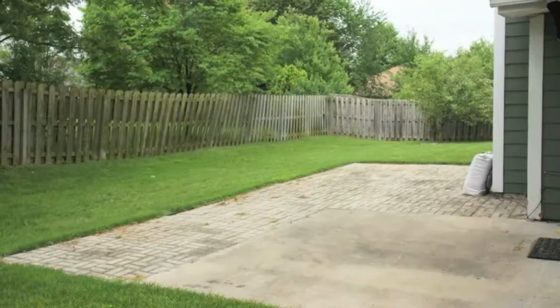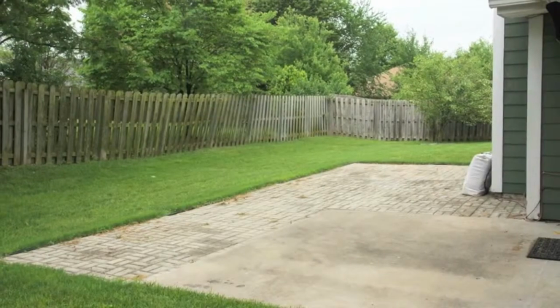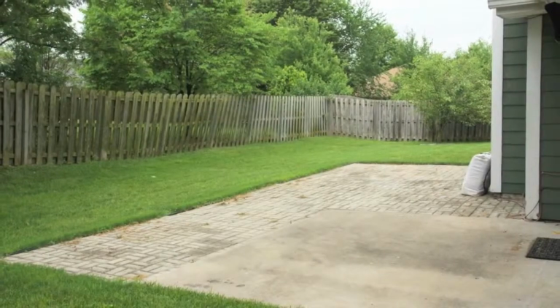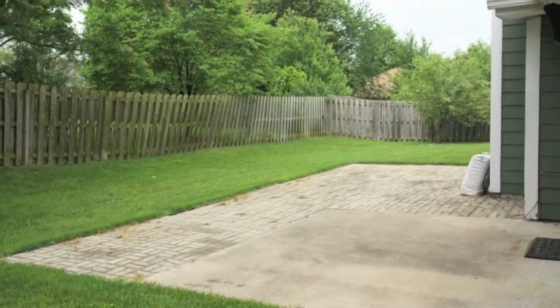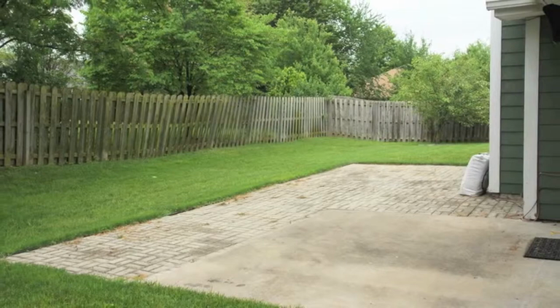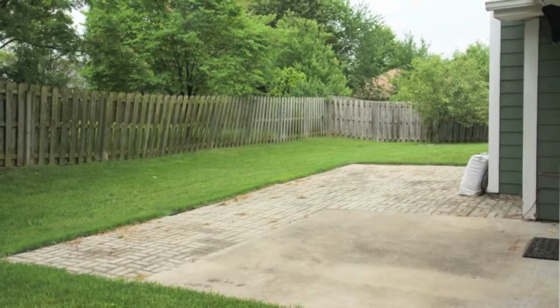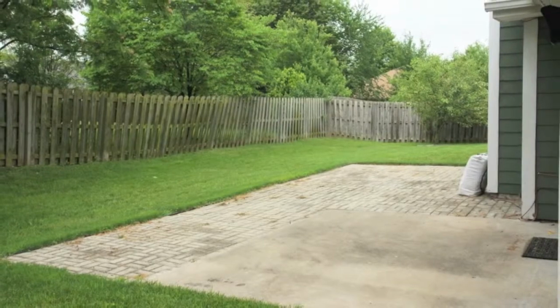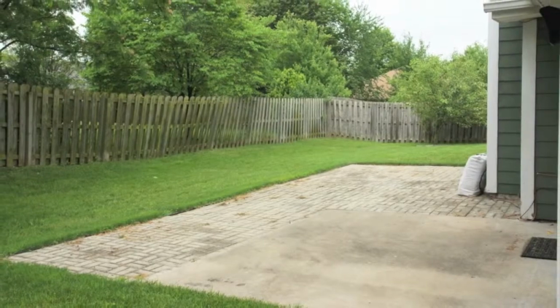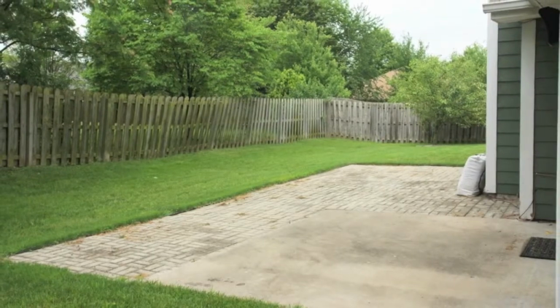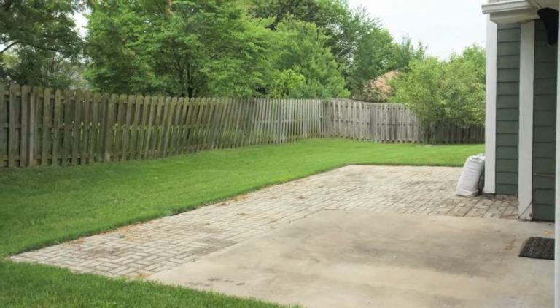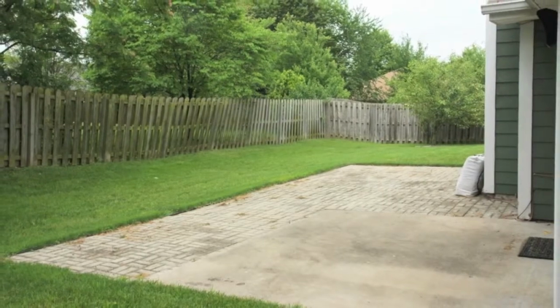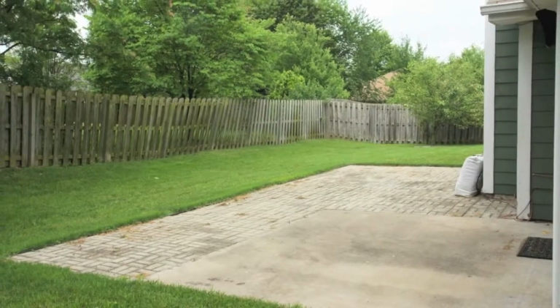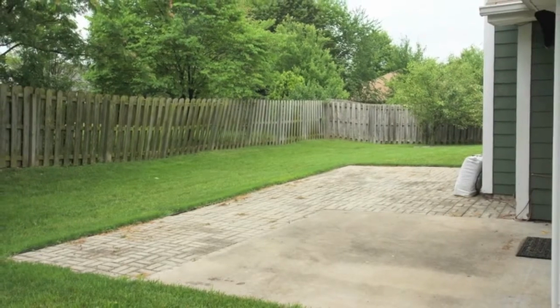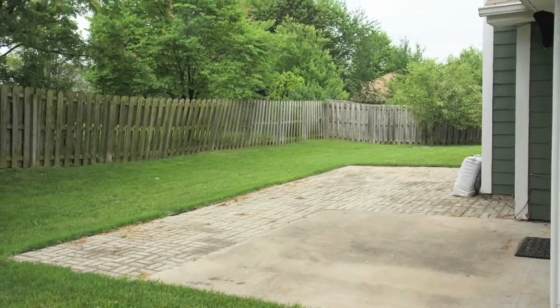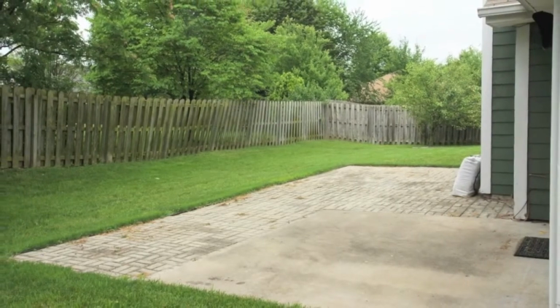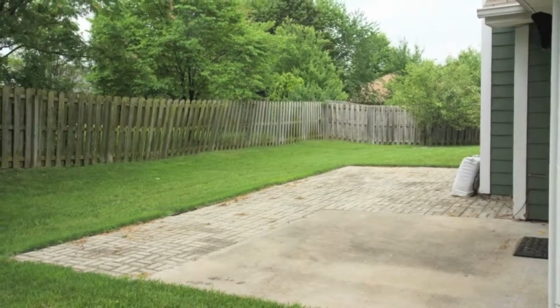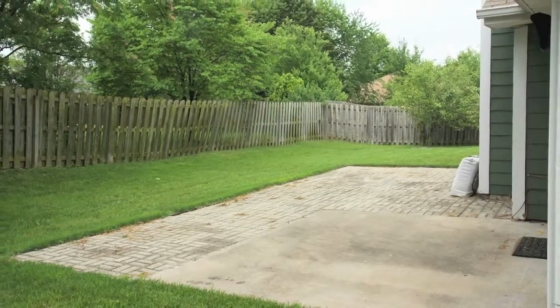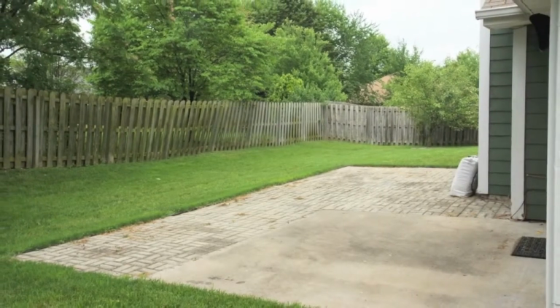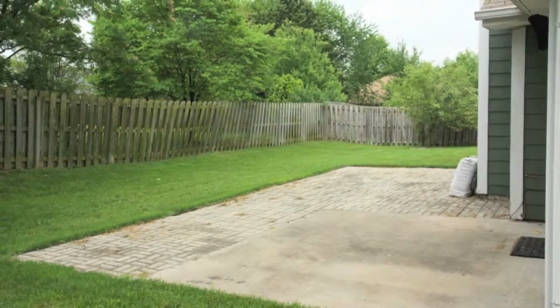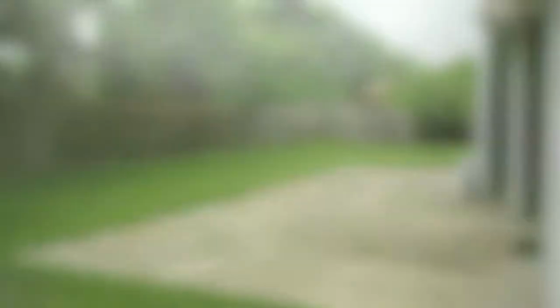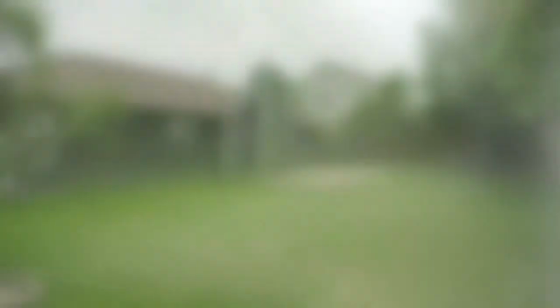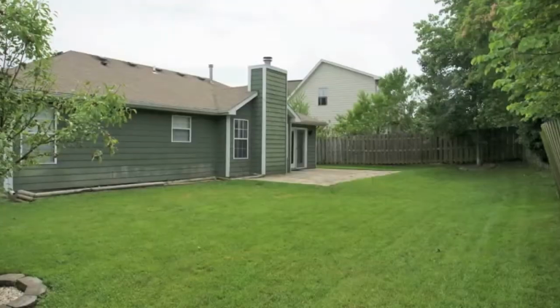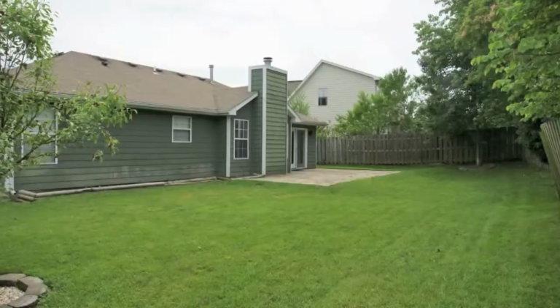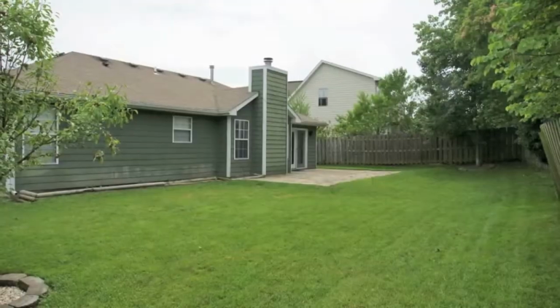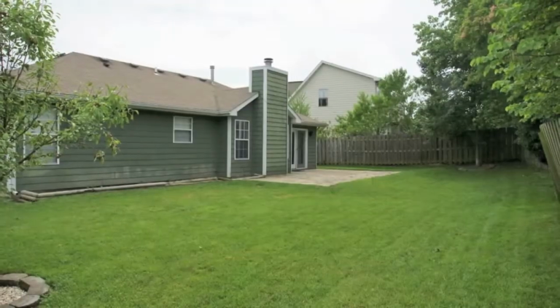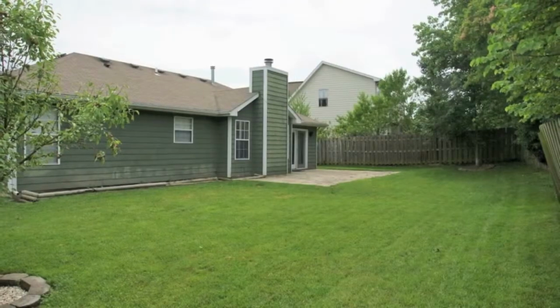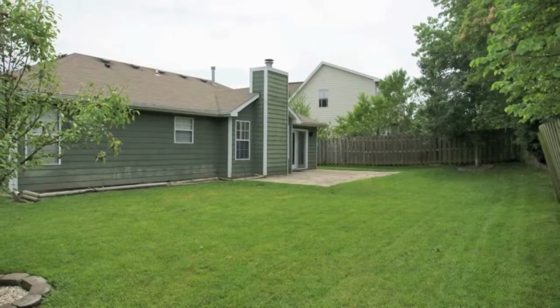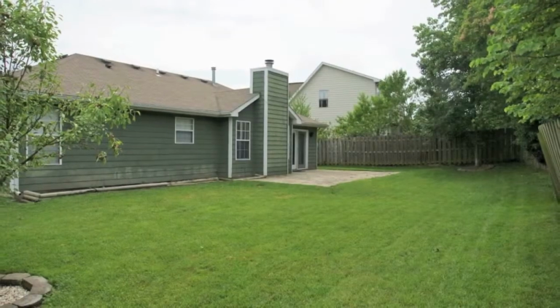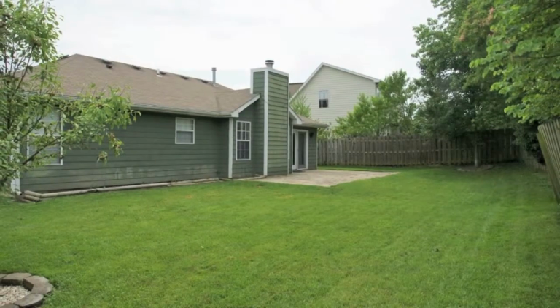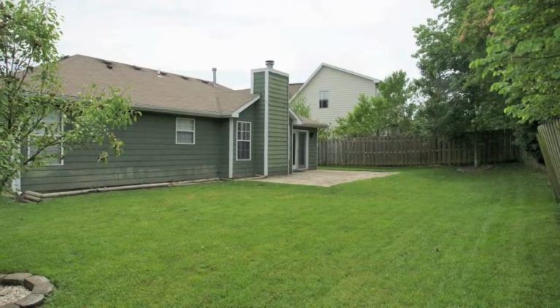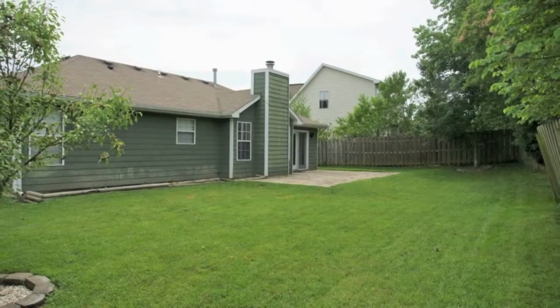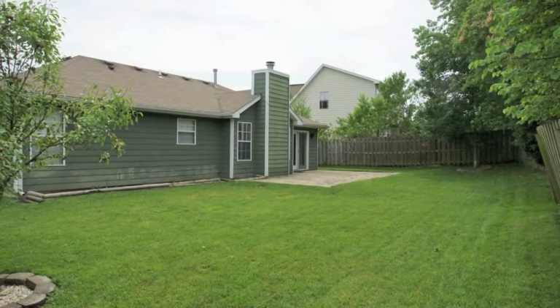Listen to the birds in this fully fenced, secluded, and heavily wooded backyard.